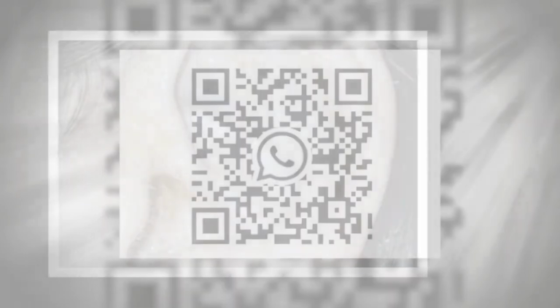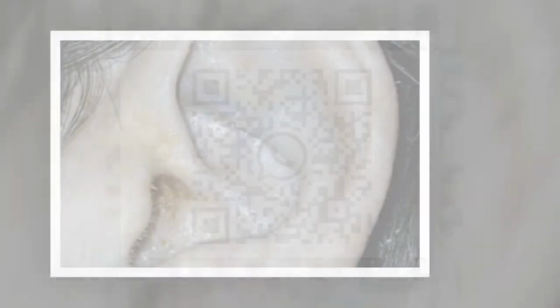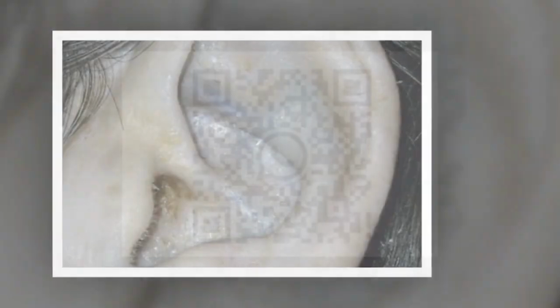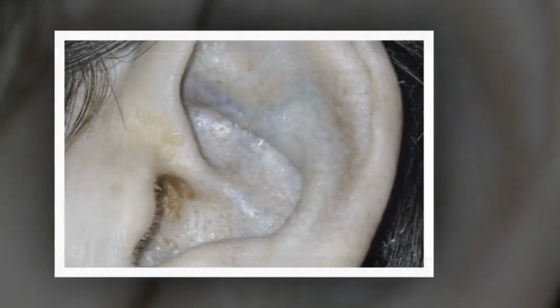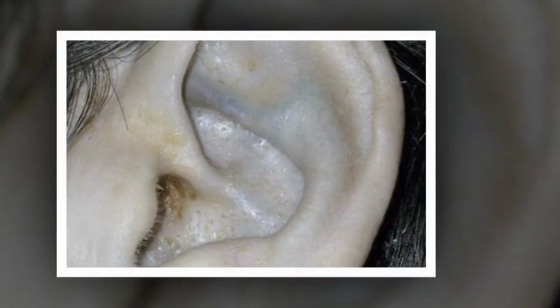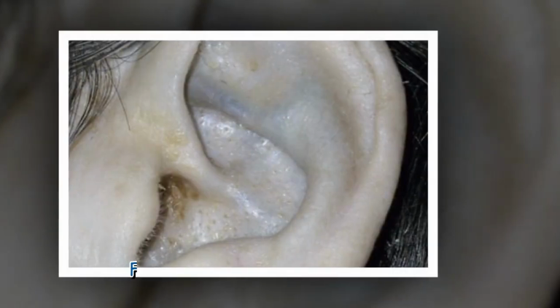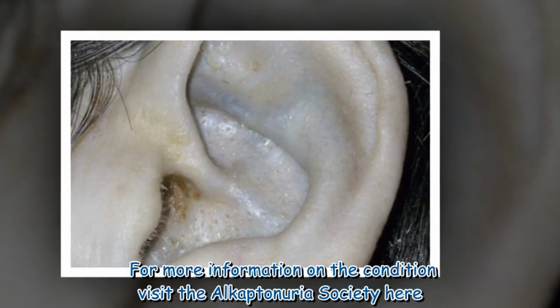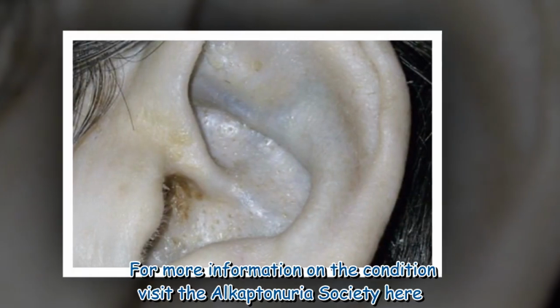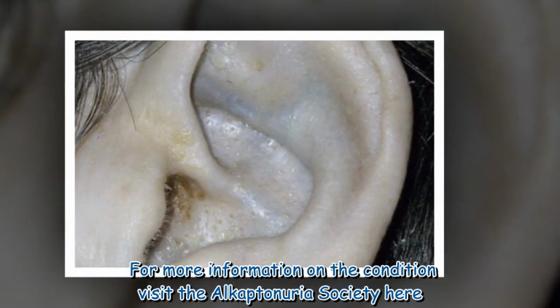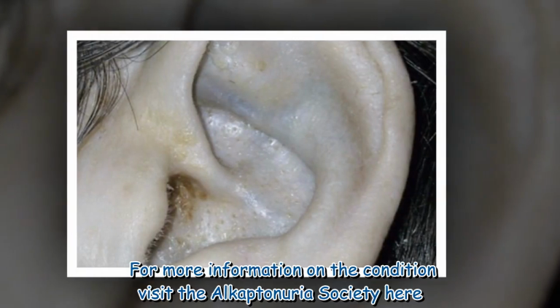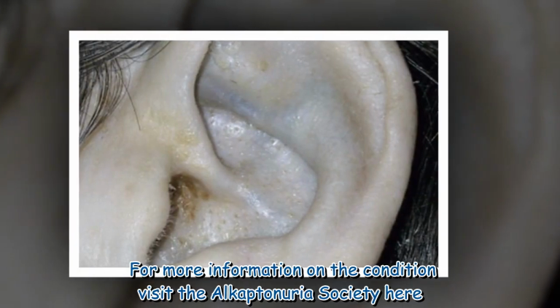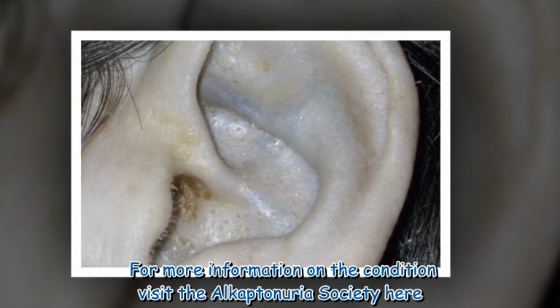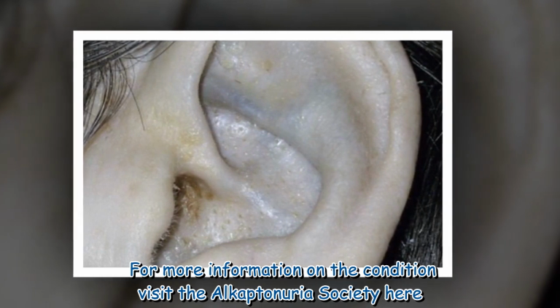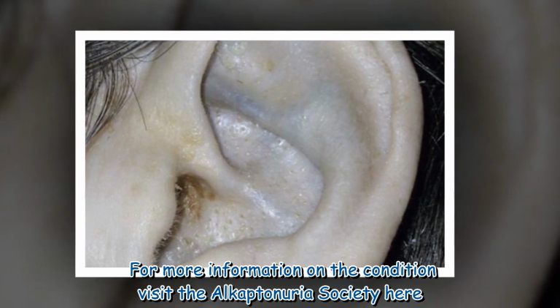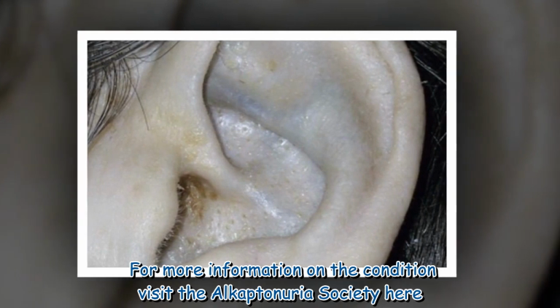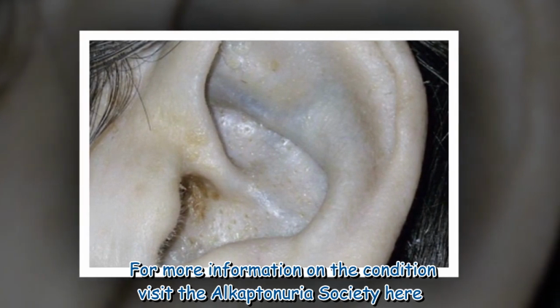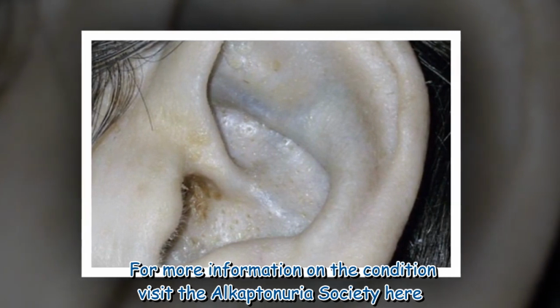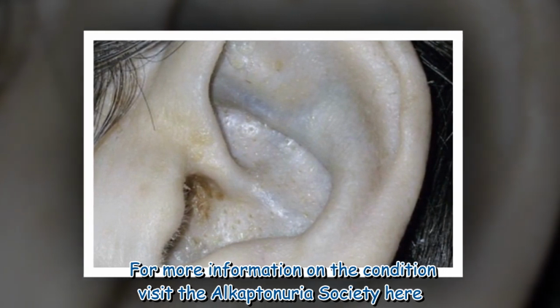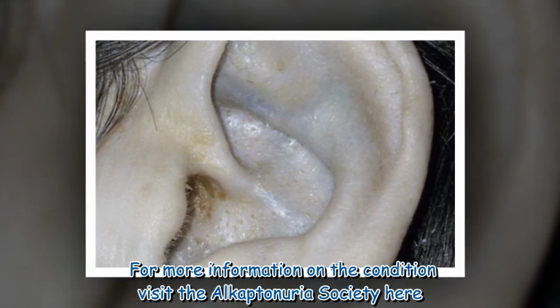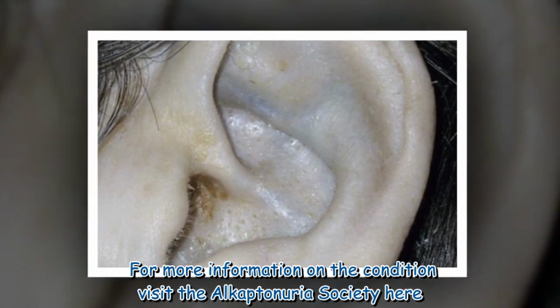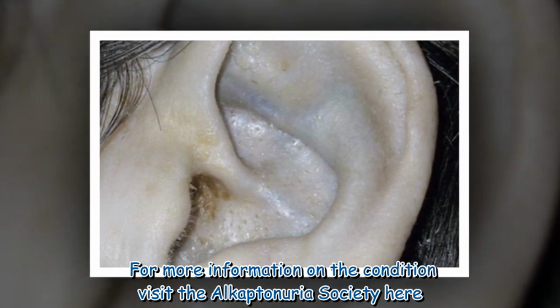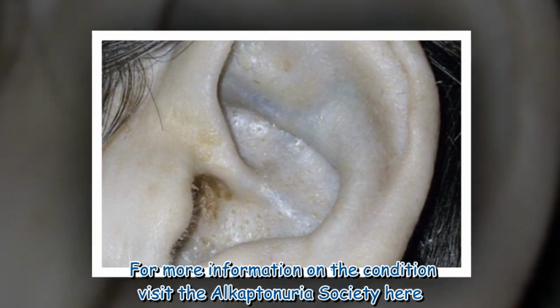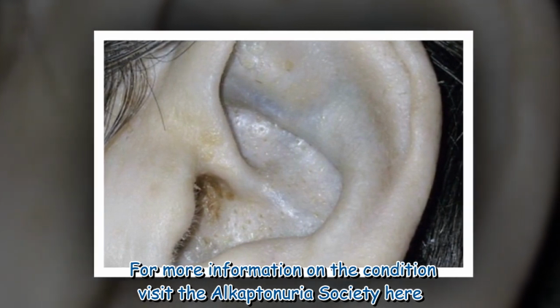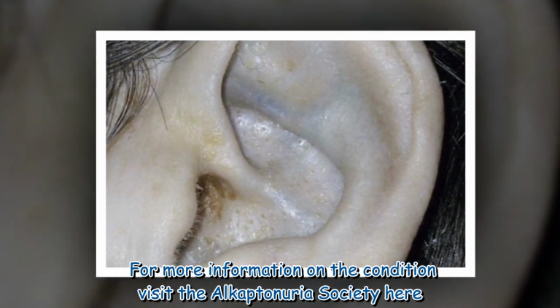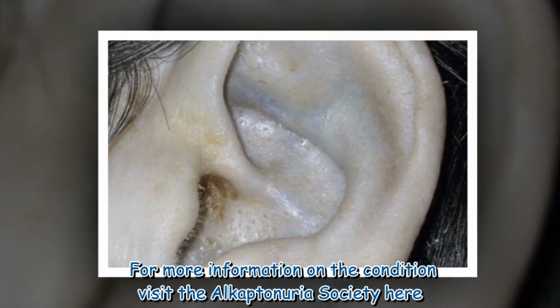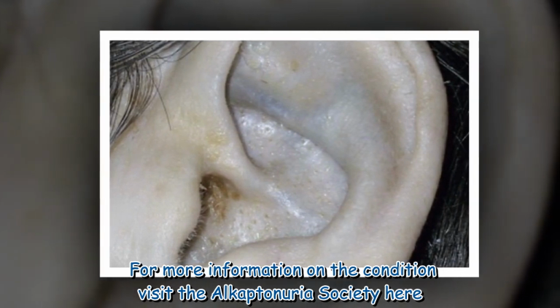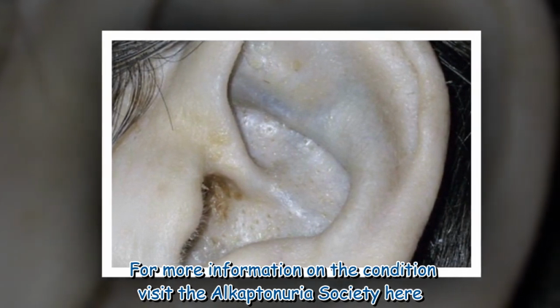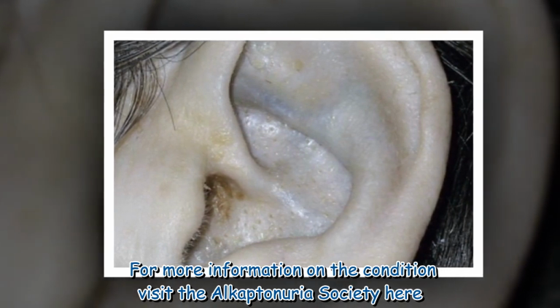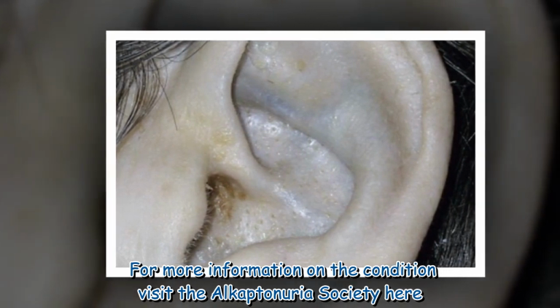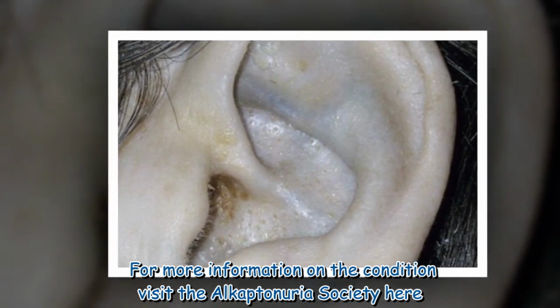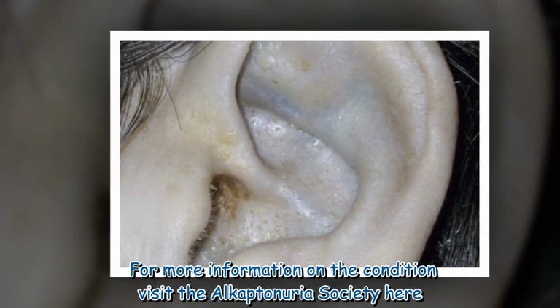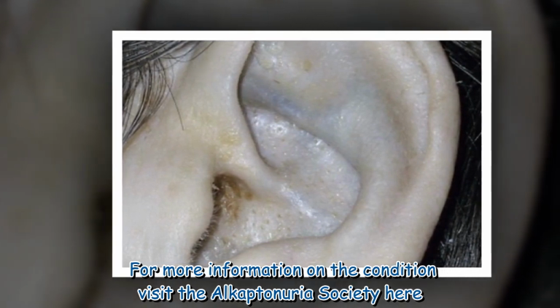For more information on the condition, visit the Alkaptonuria Society.